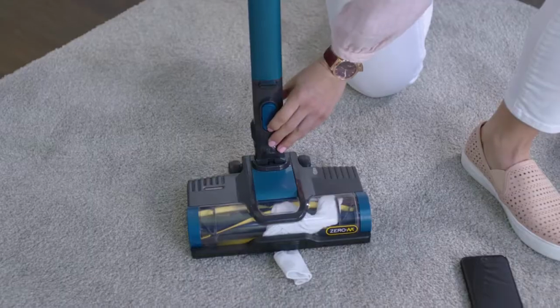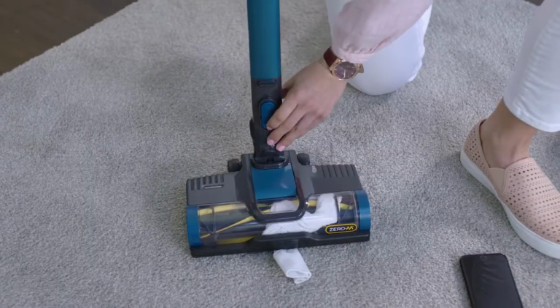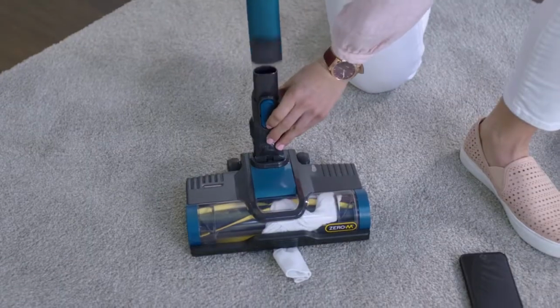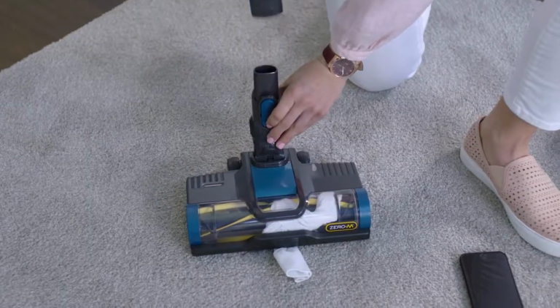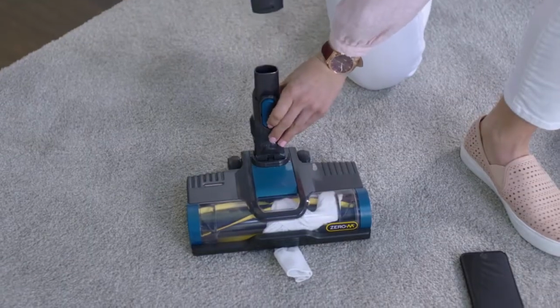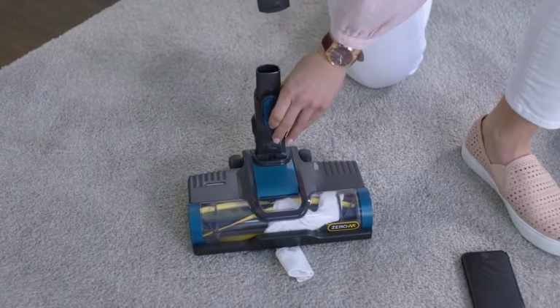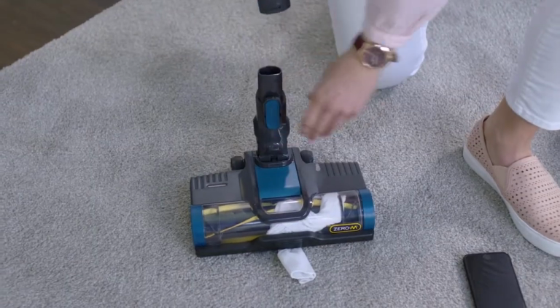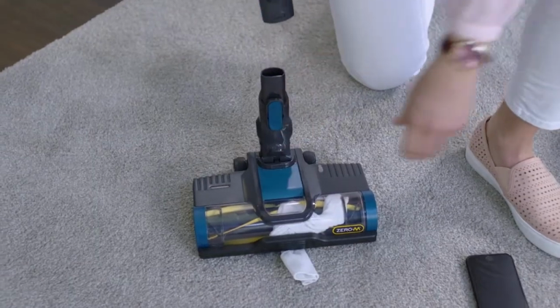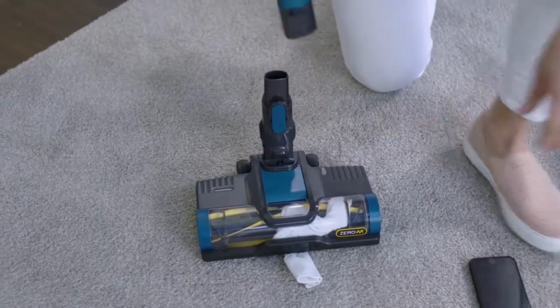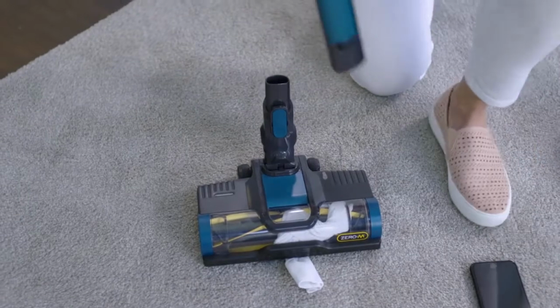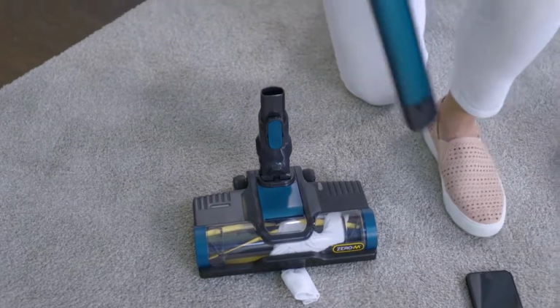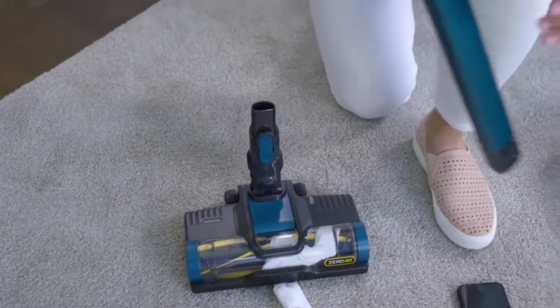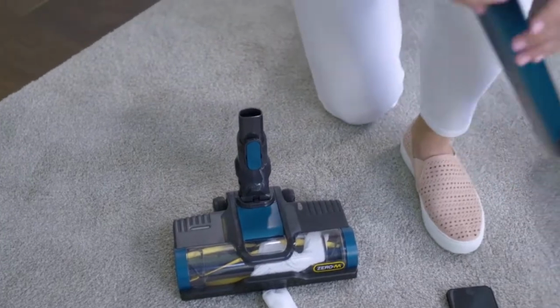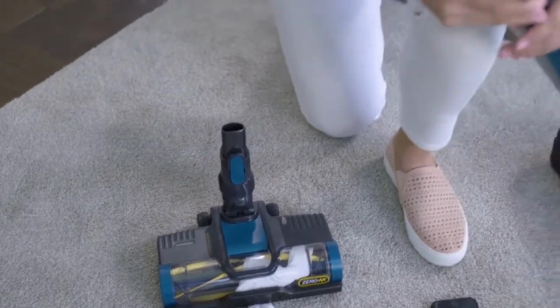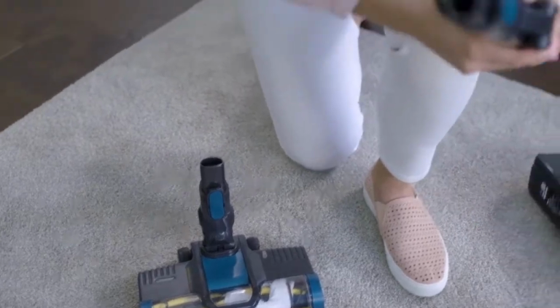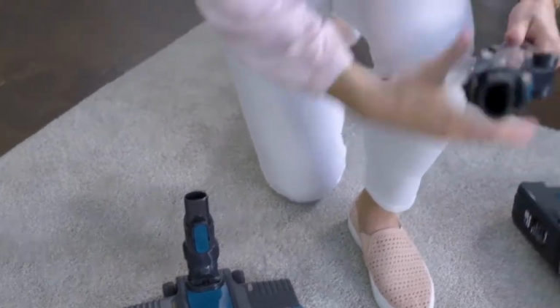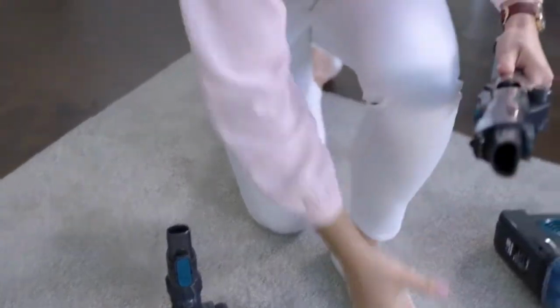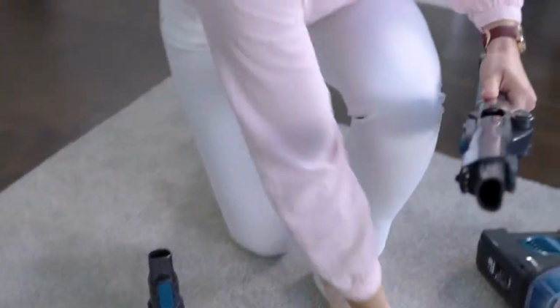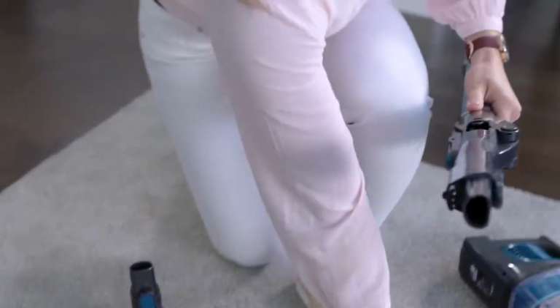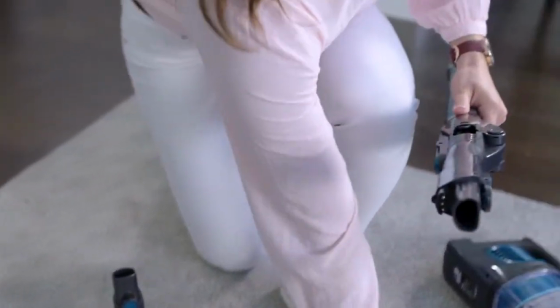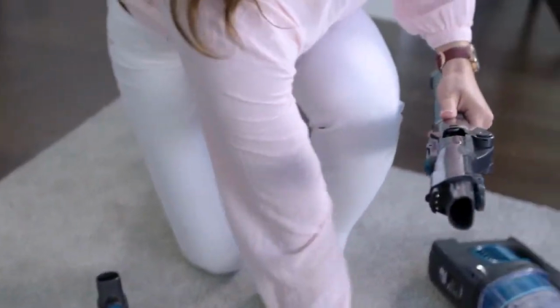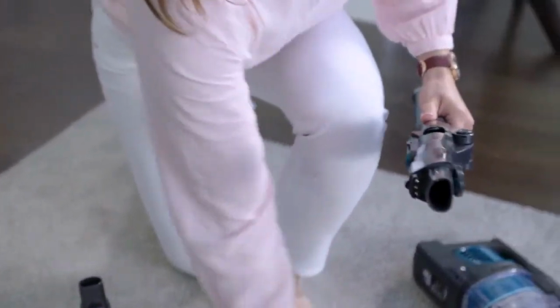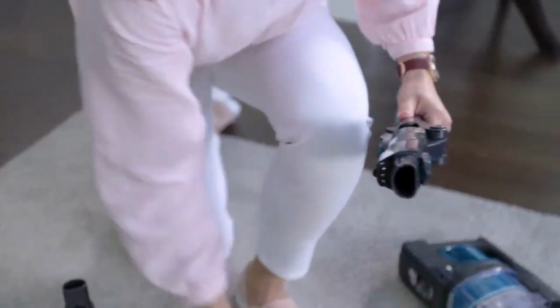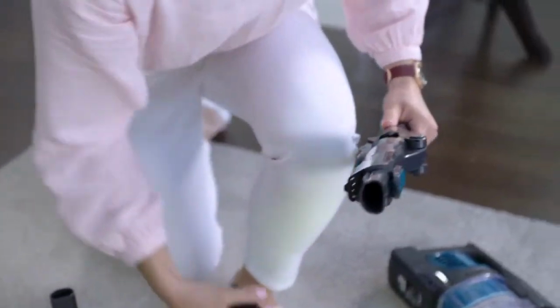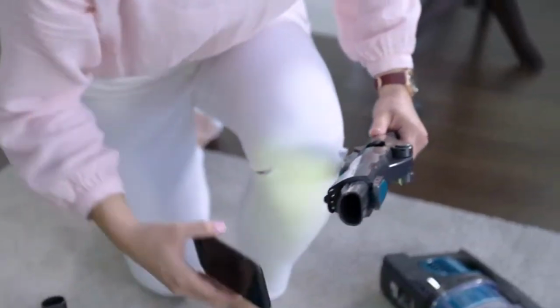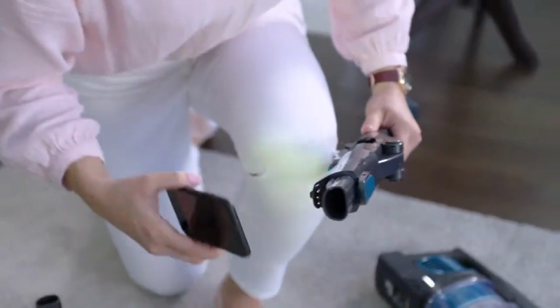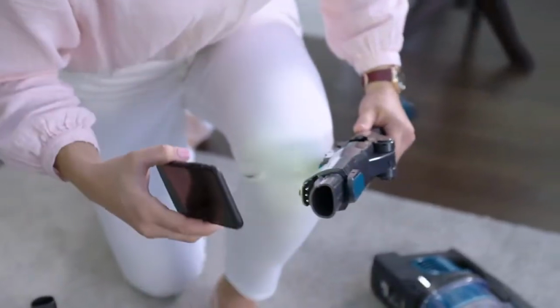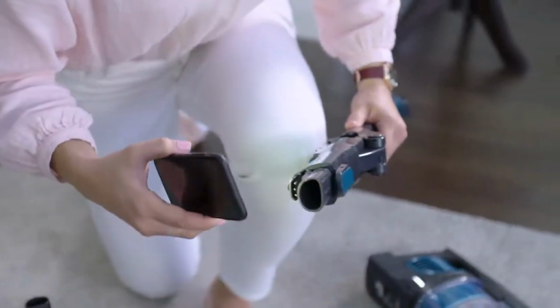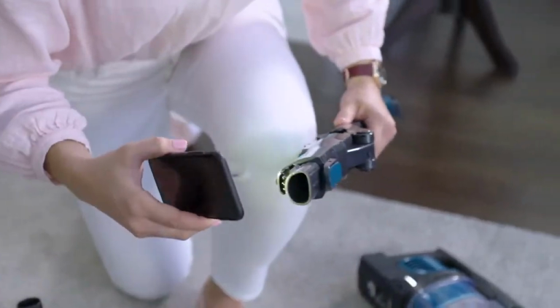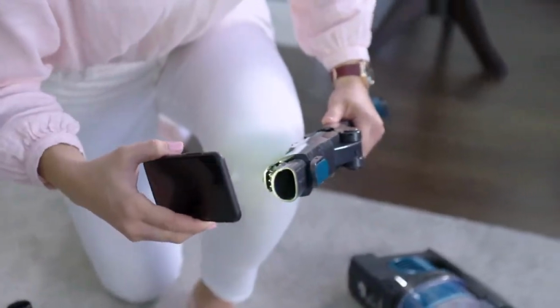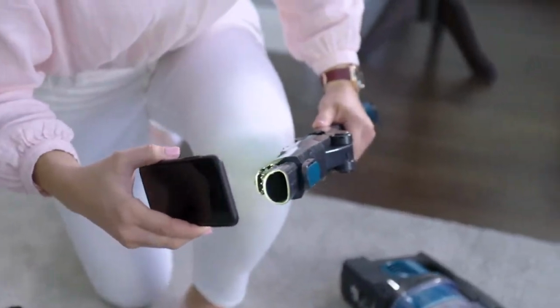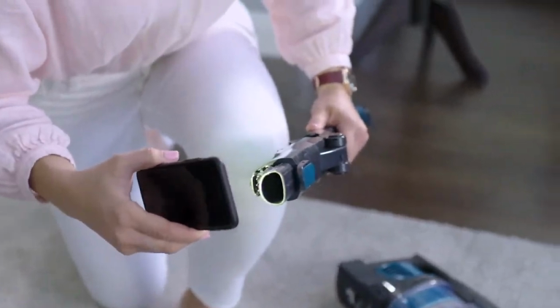To check the wand, remove it from the nozzle. Check all openings for debris or blockages.